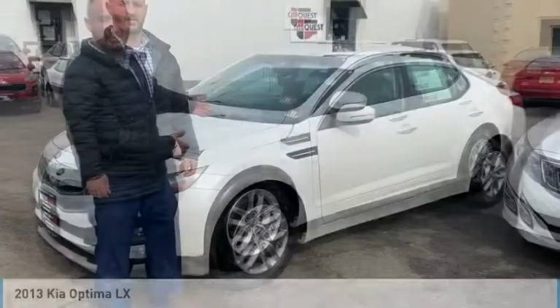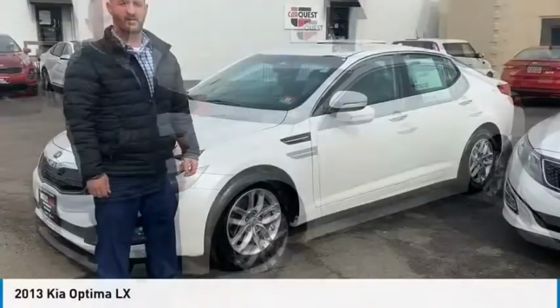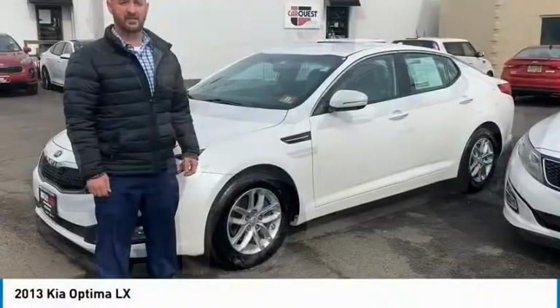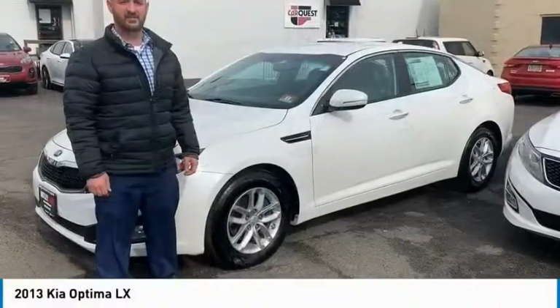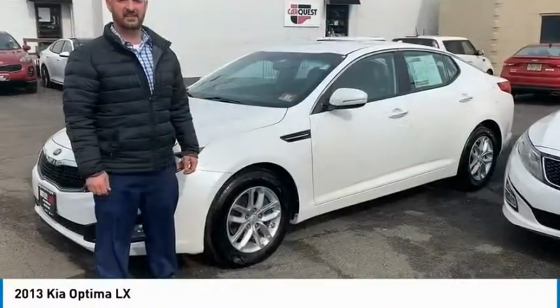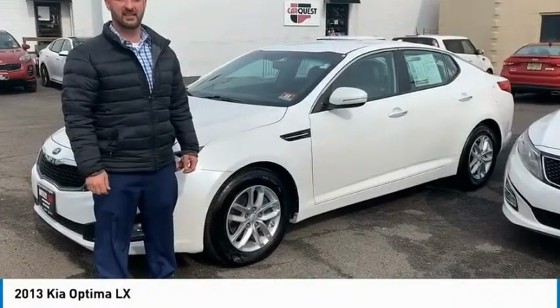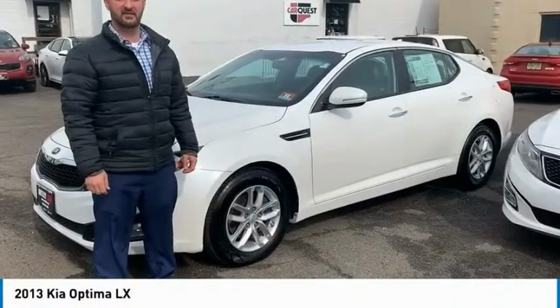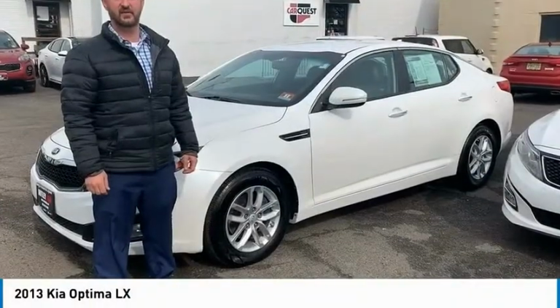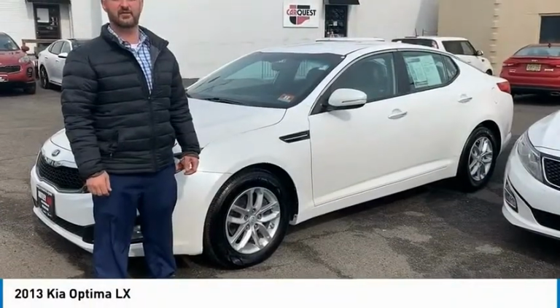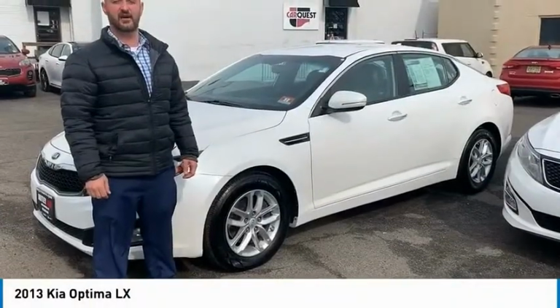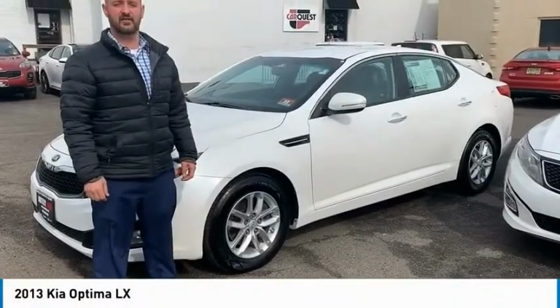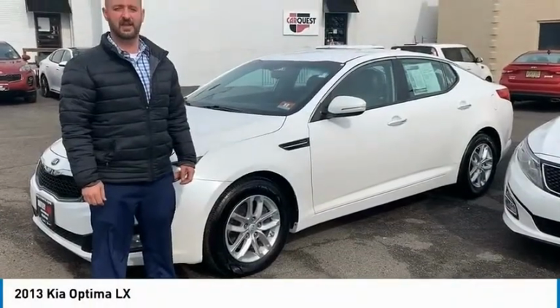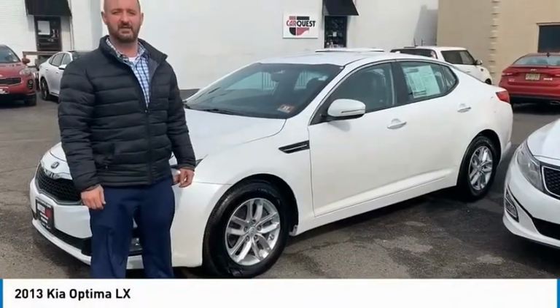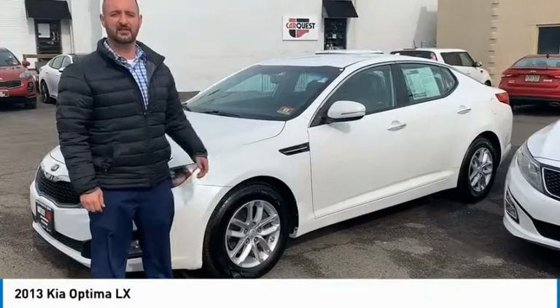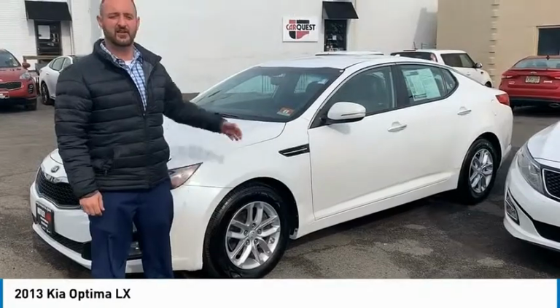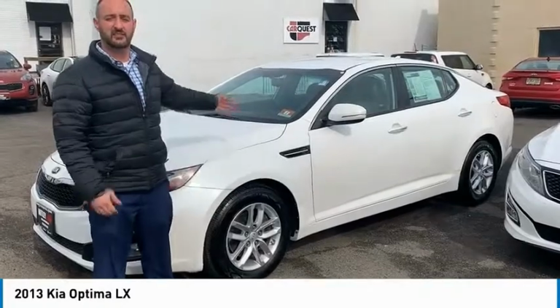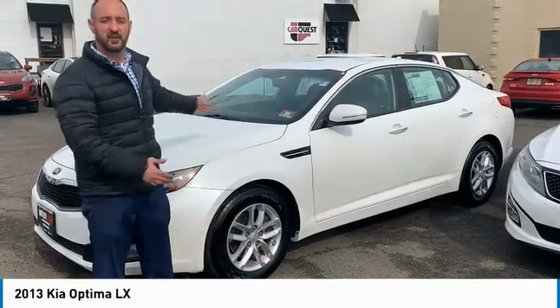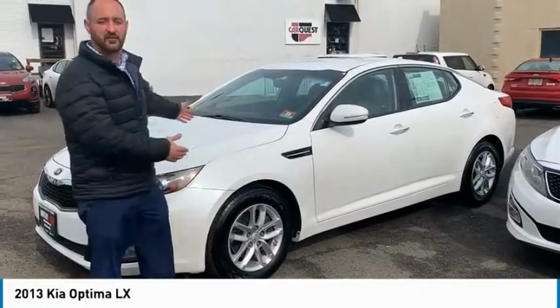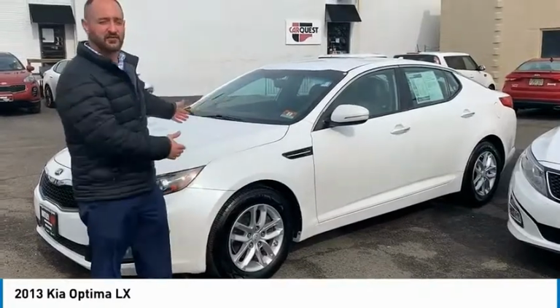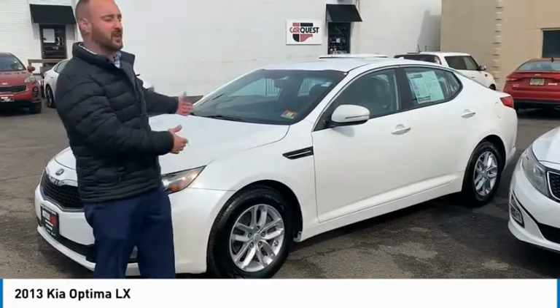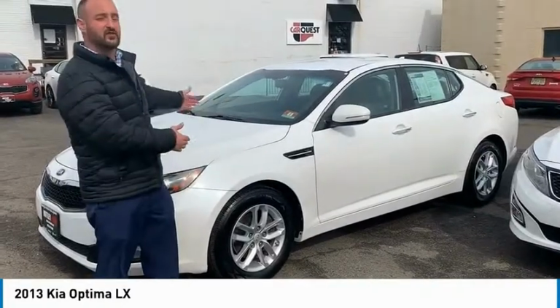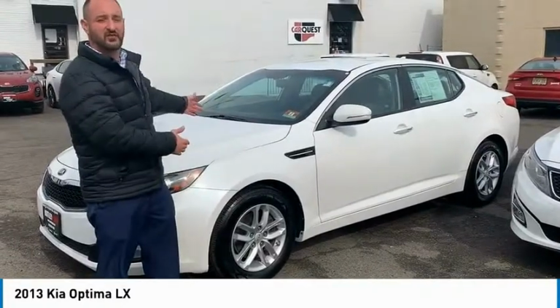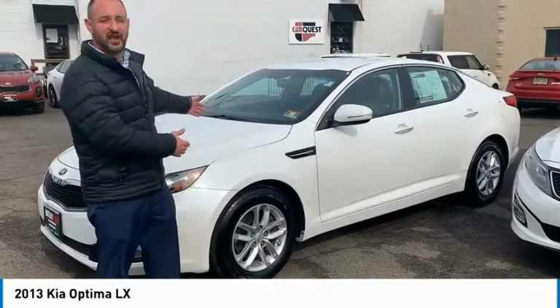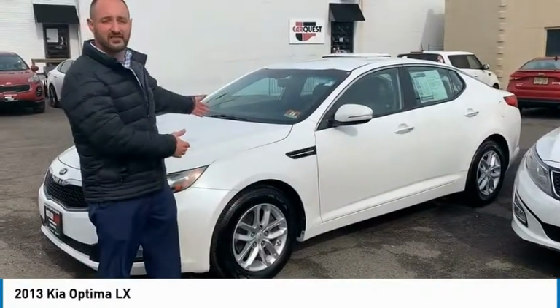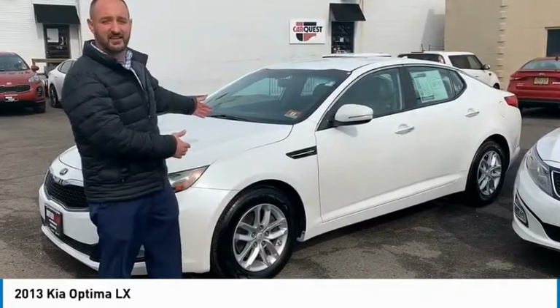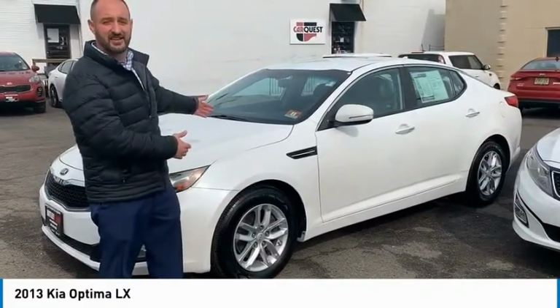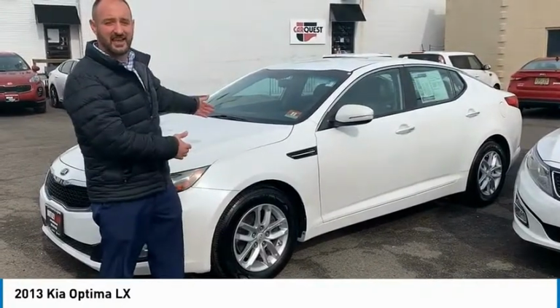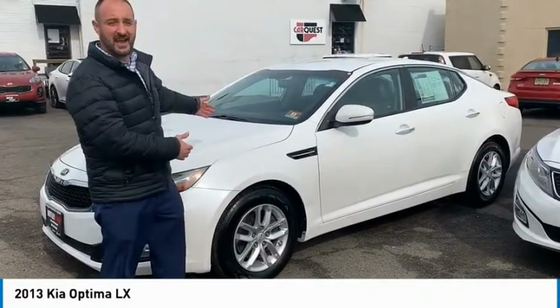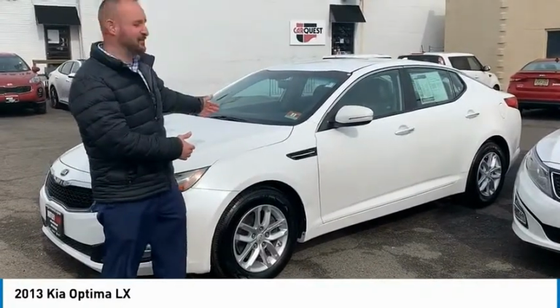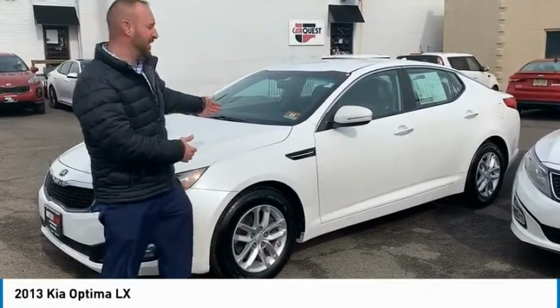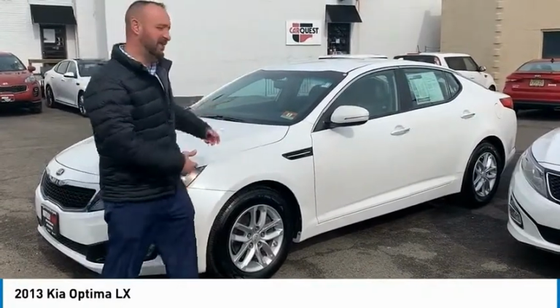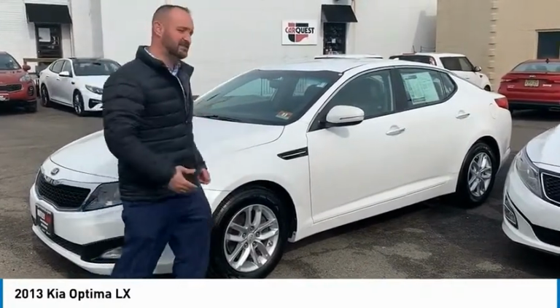Hello, this is Anthony coming from YouTube NutLeak Kia, about to show you this beautiful 2013 Kia Optima LX.